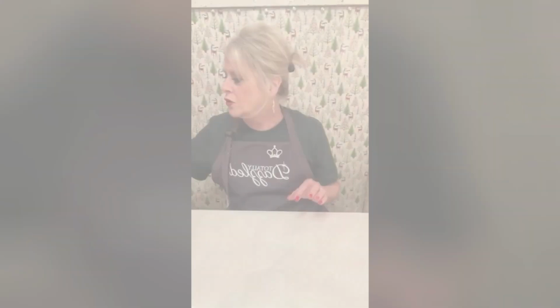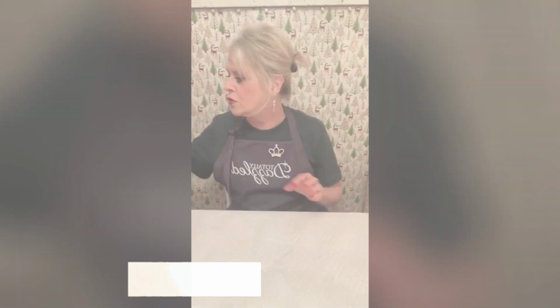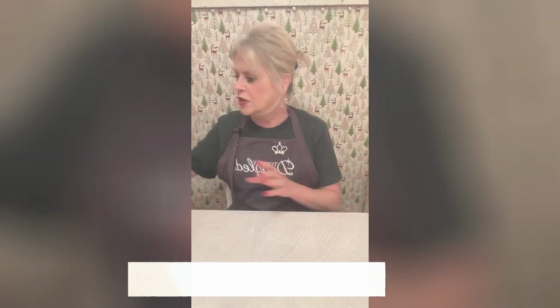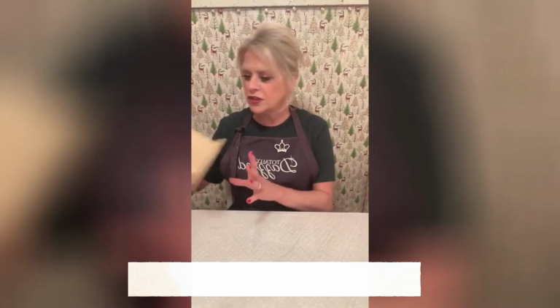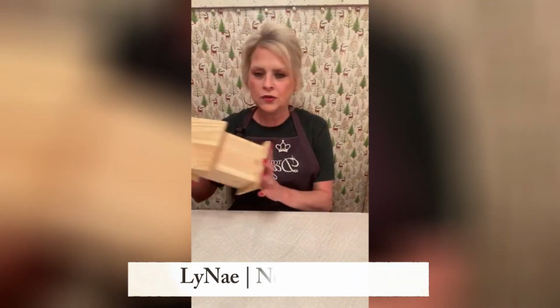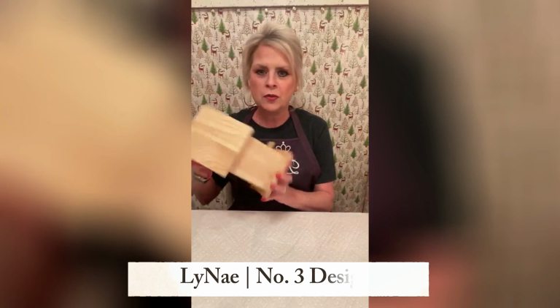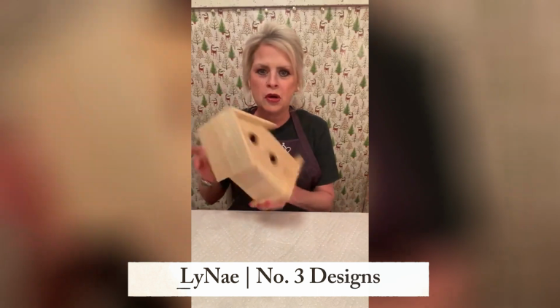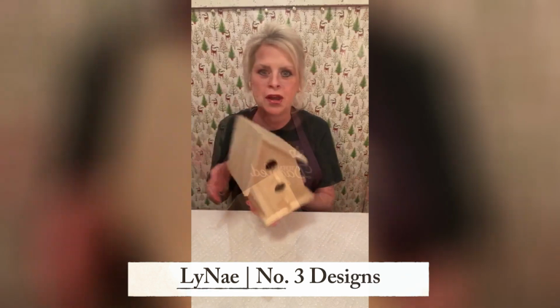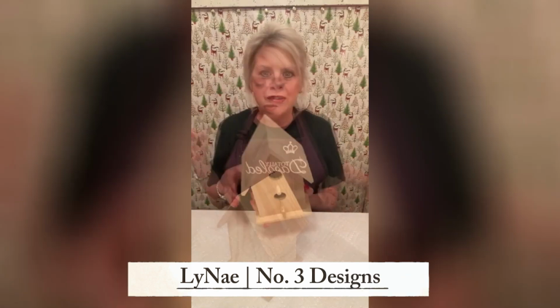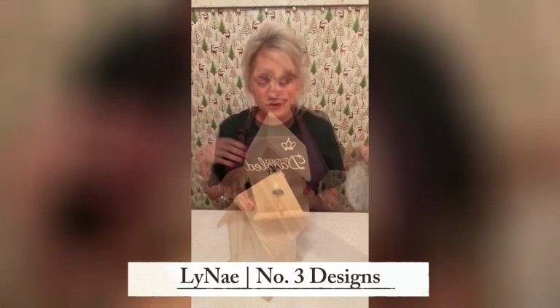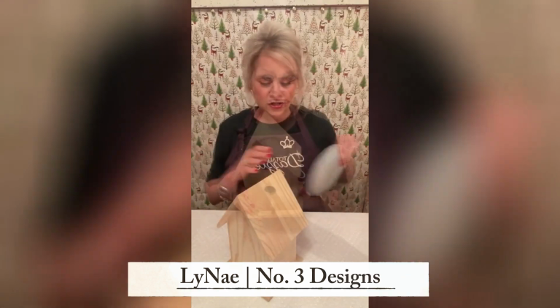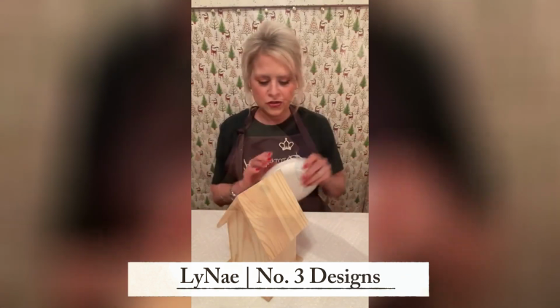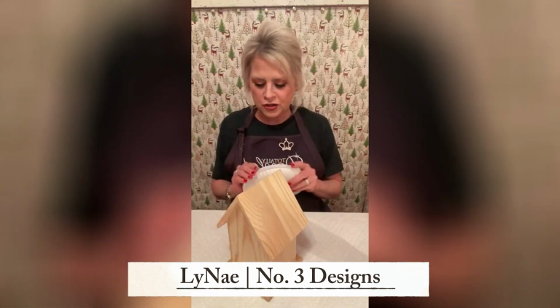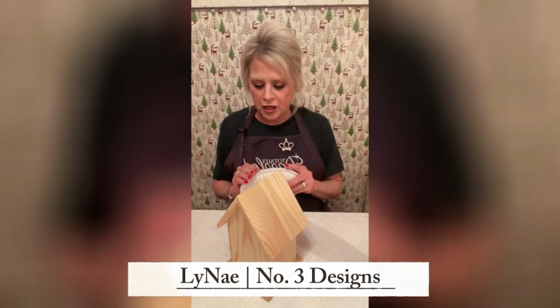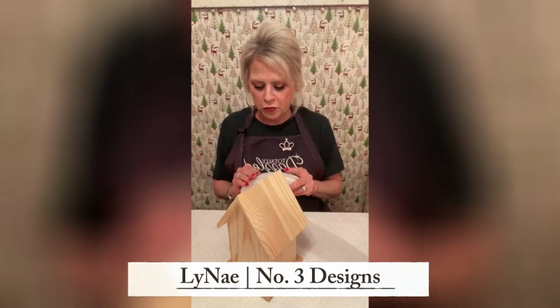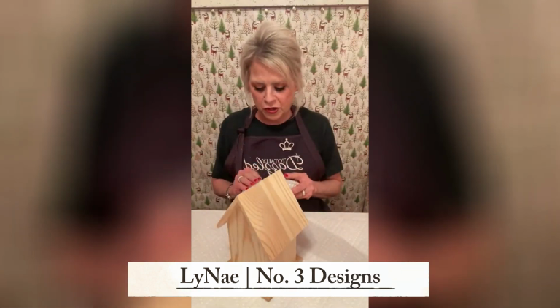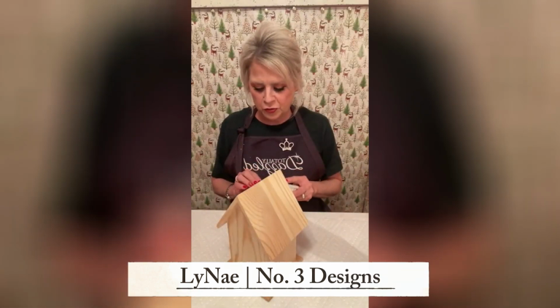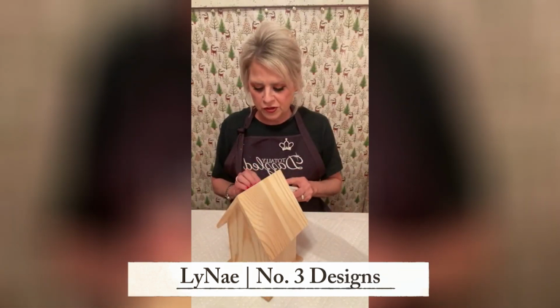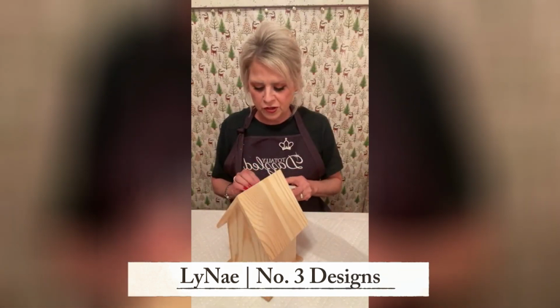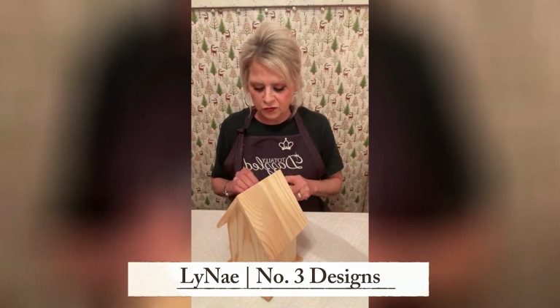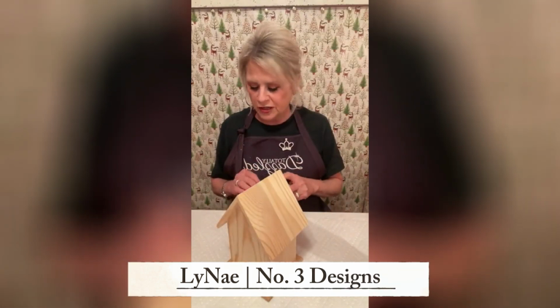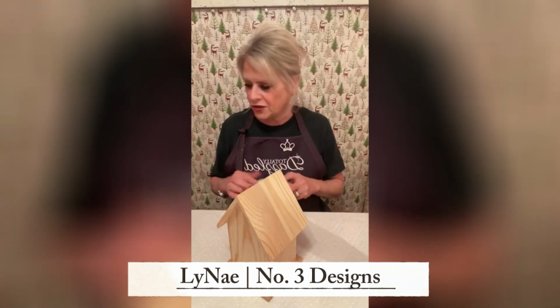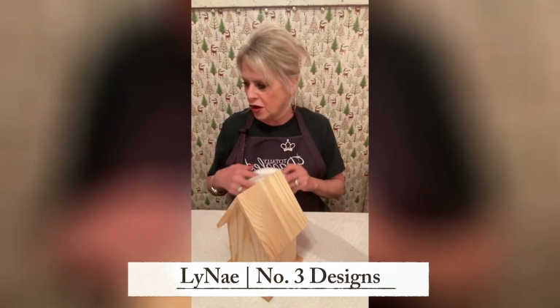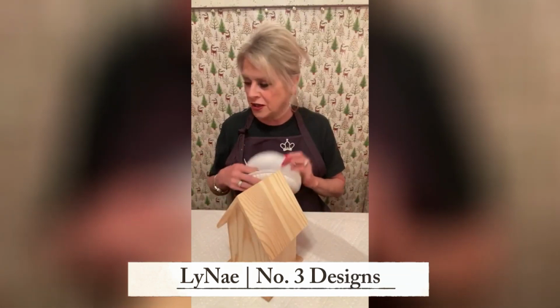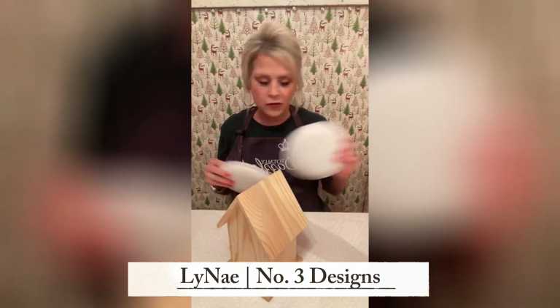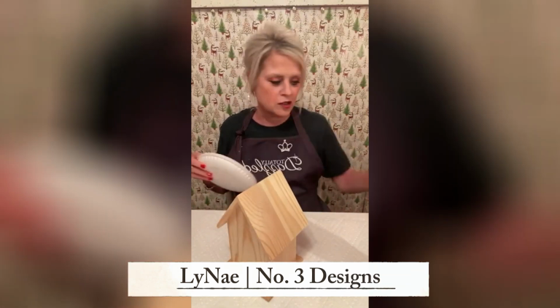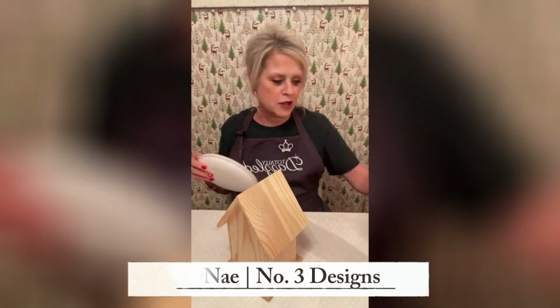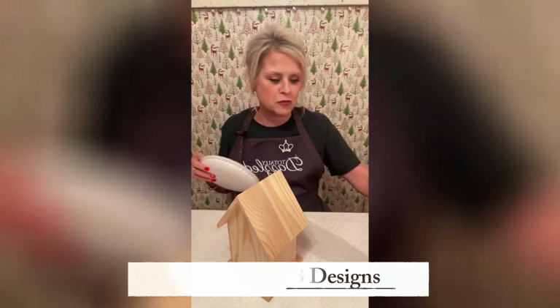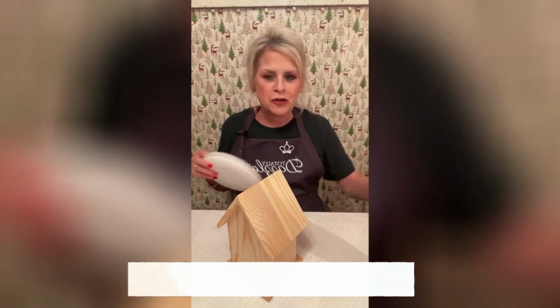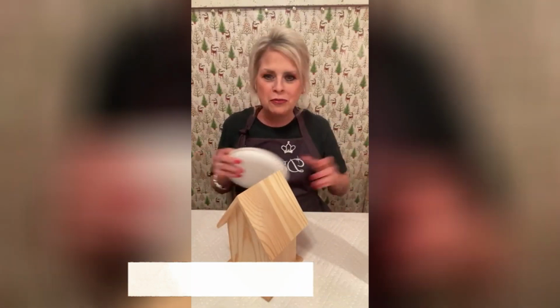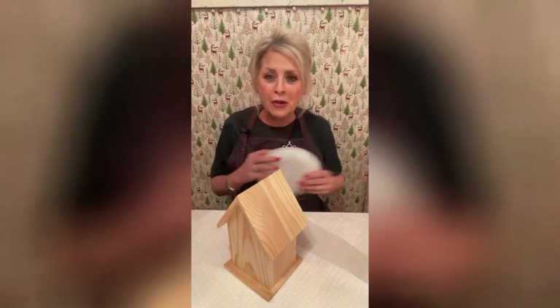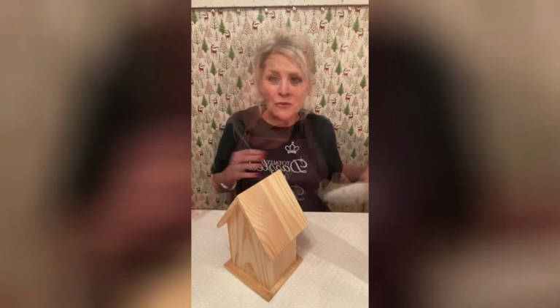We're going to do a birdhouse. We're going to zhuzh it up. We're going to put snowflakes on it. We're going to make it pretty bold.